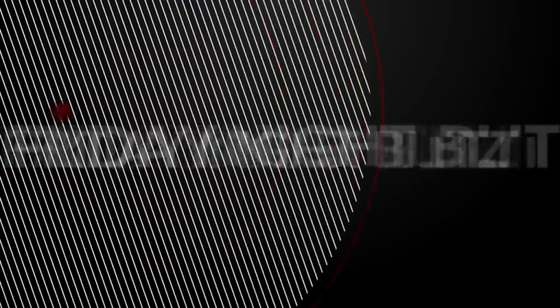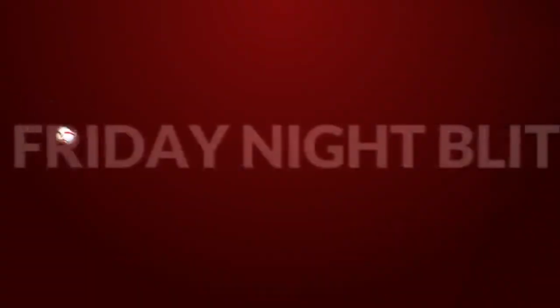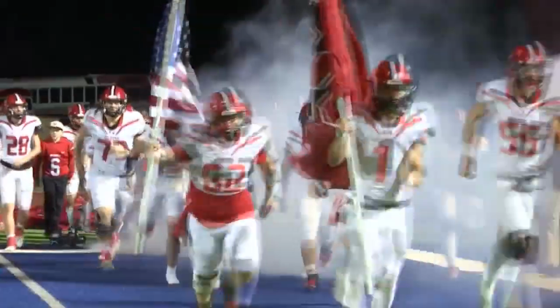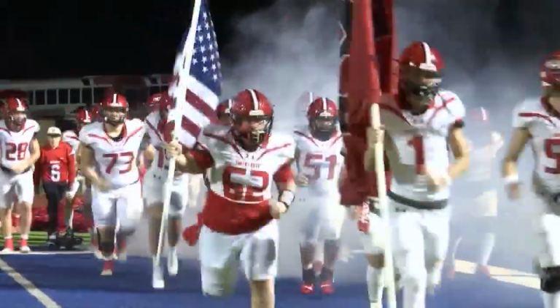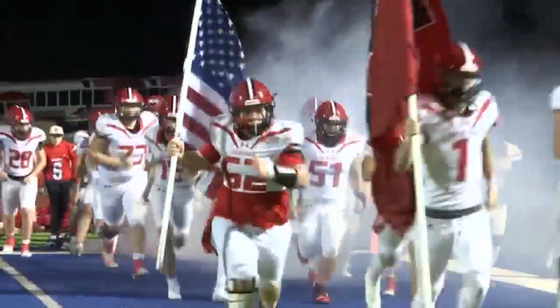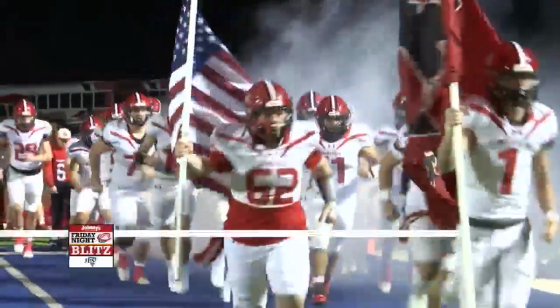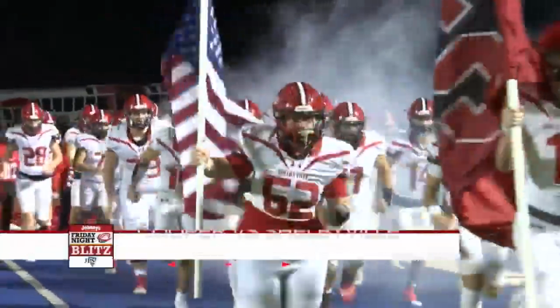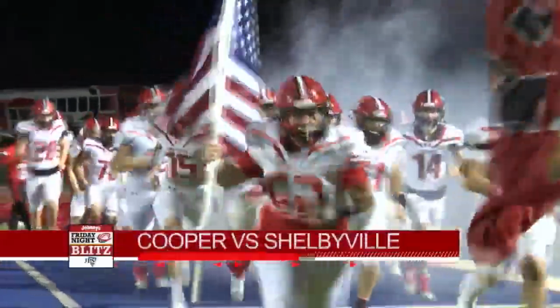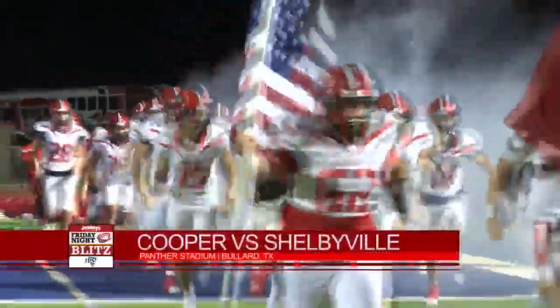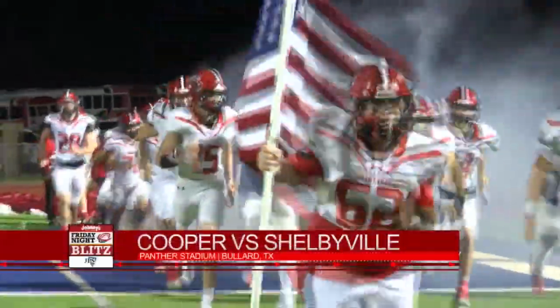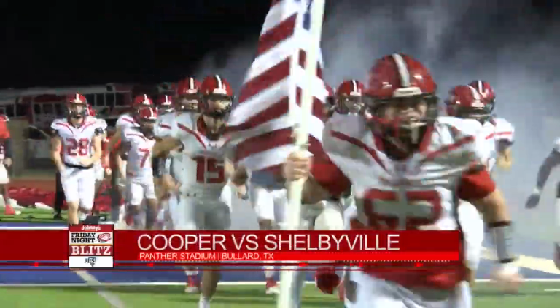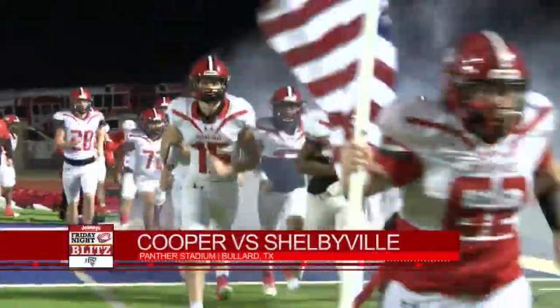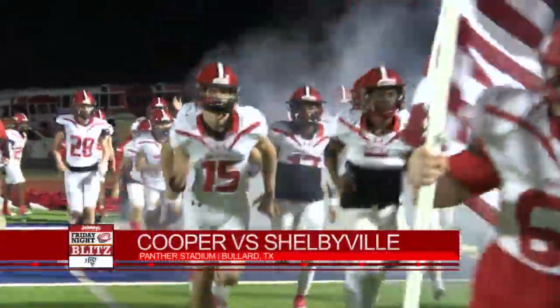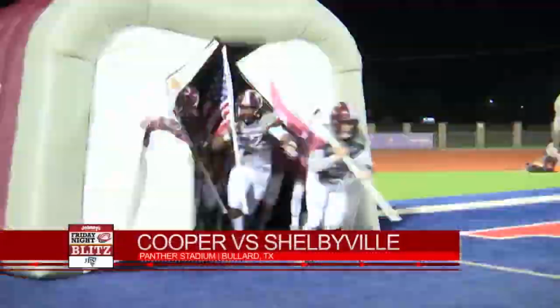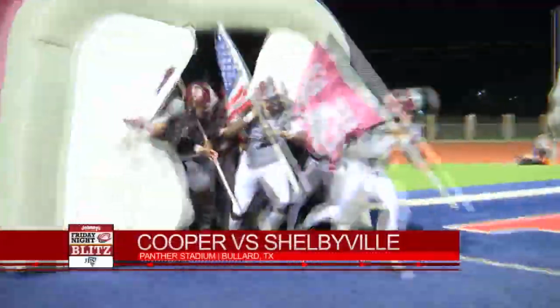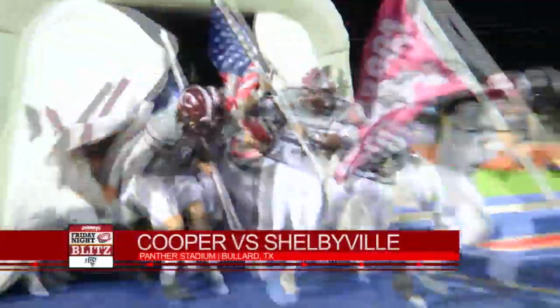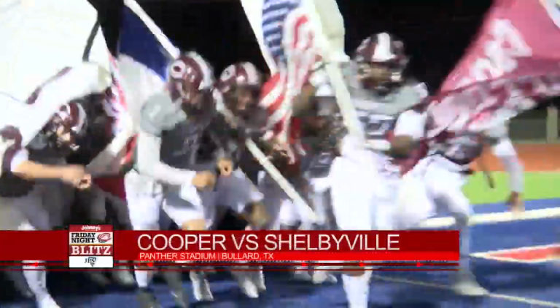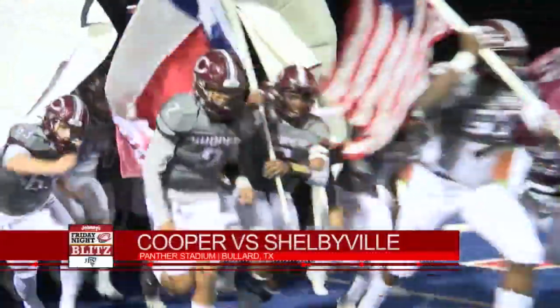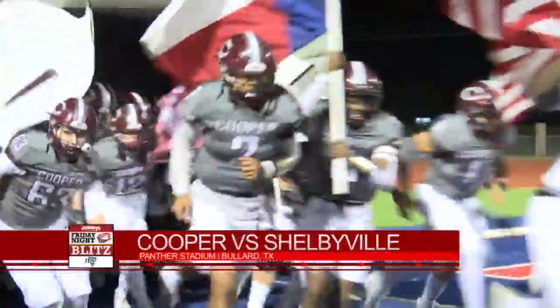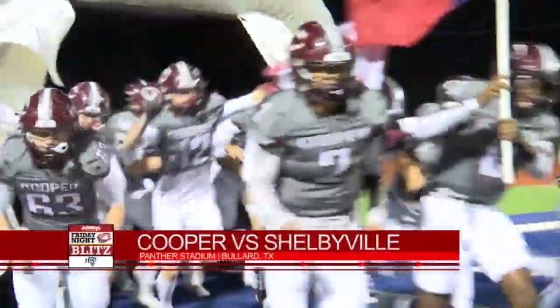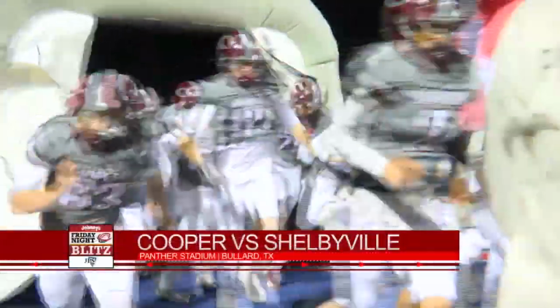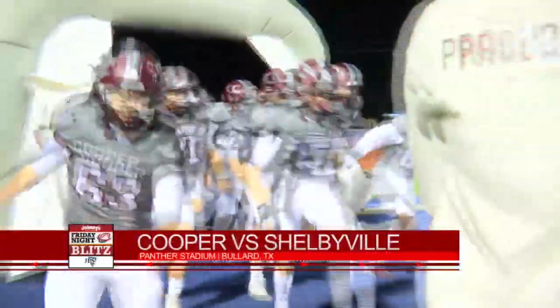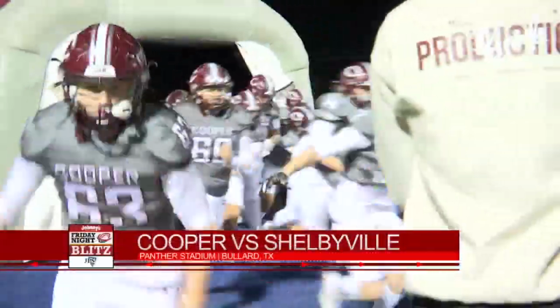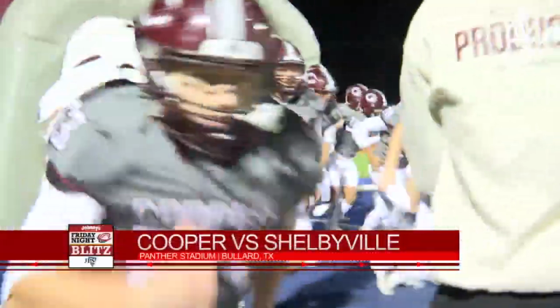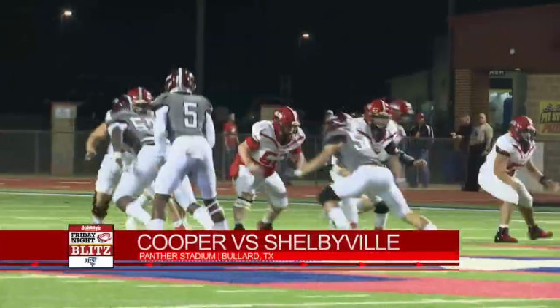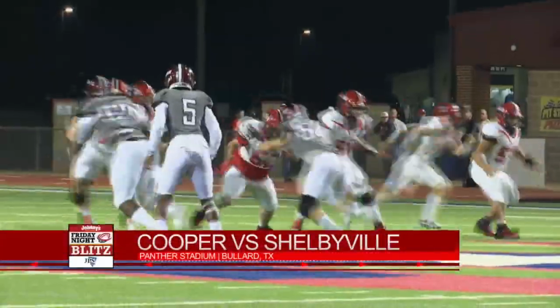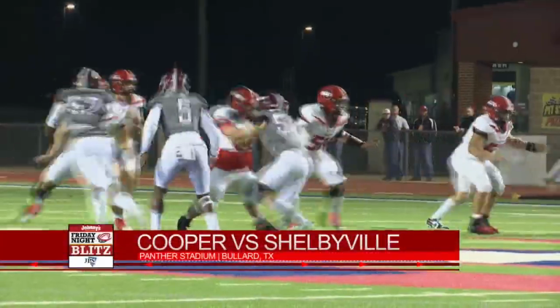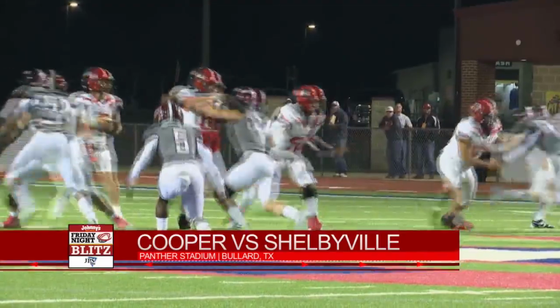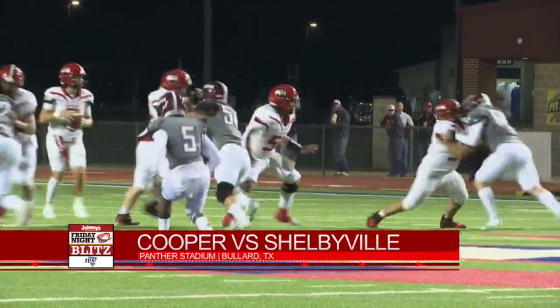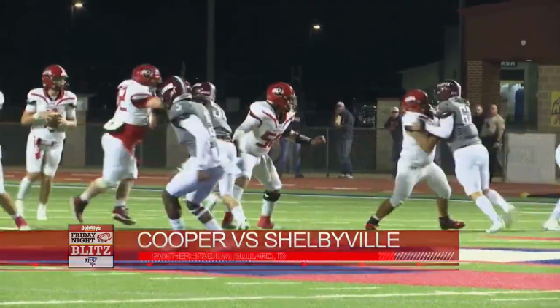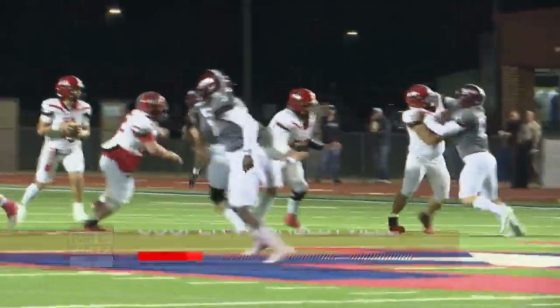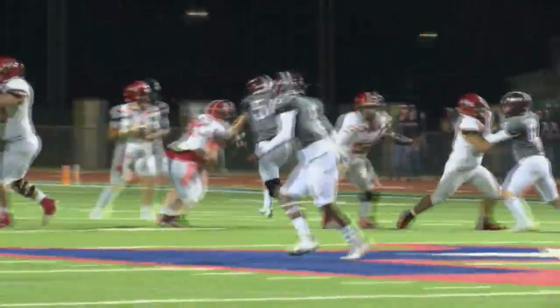Shelbyville taking on 10-win Cooper. Look at this. This is super exciting. That's right.